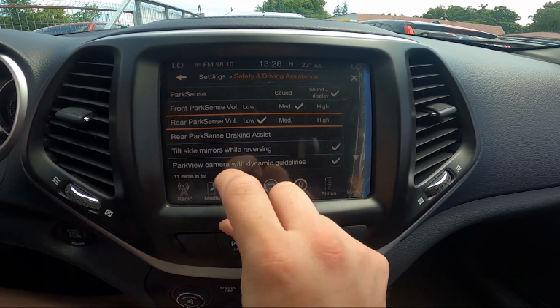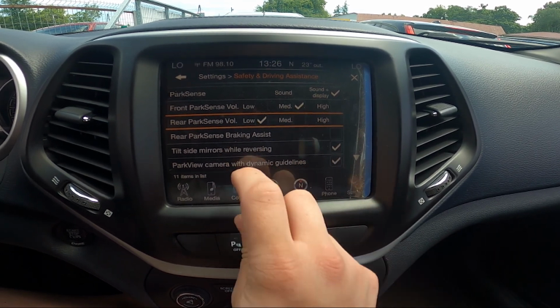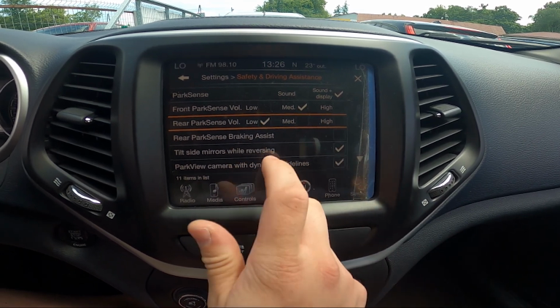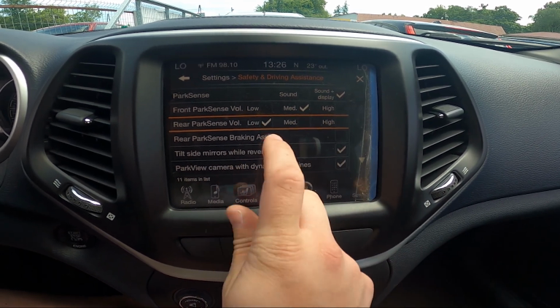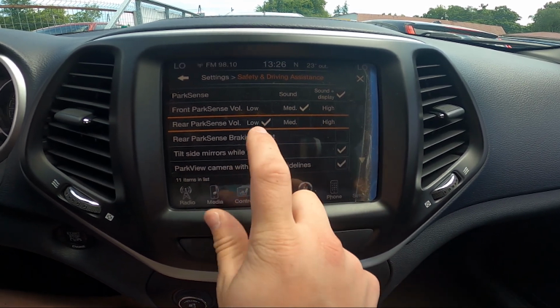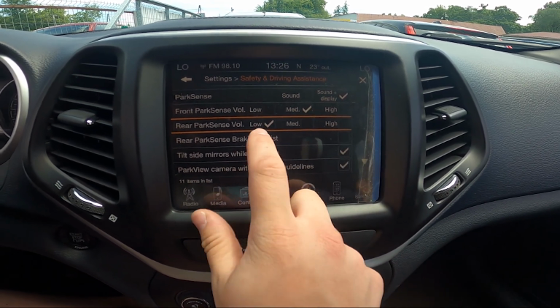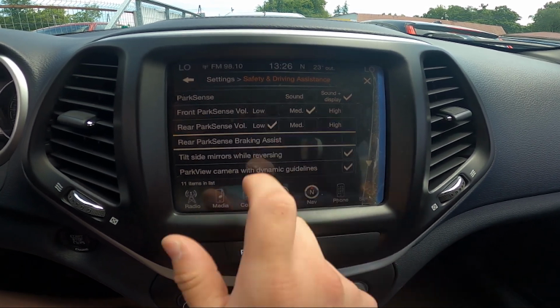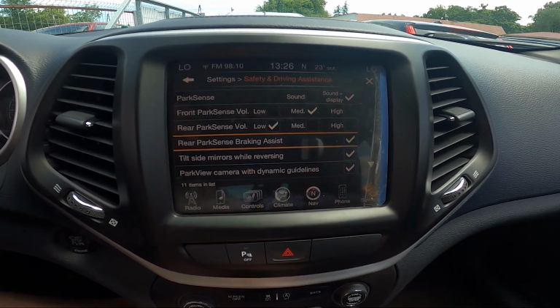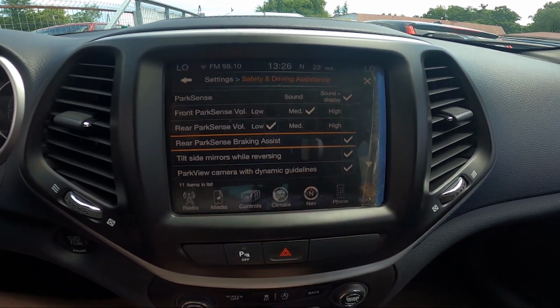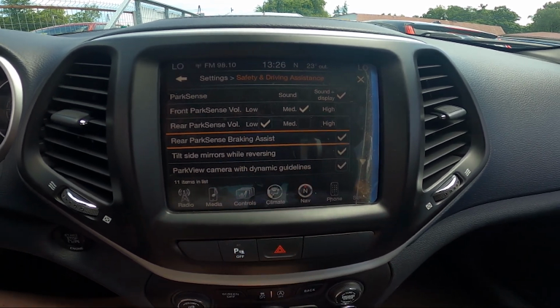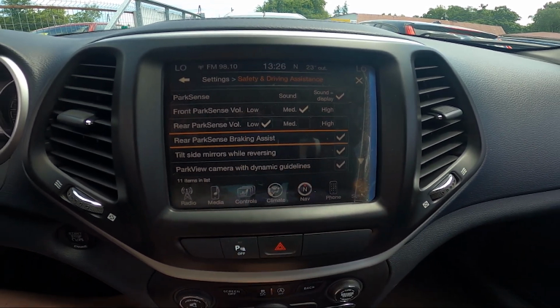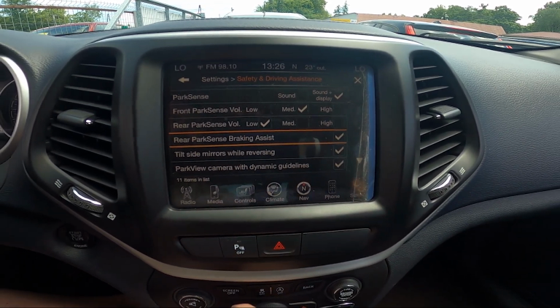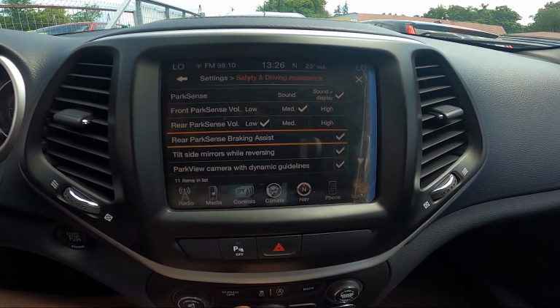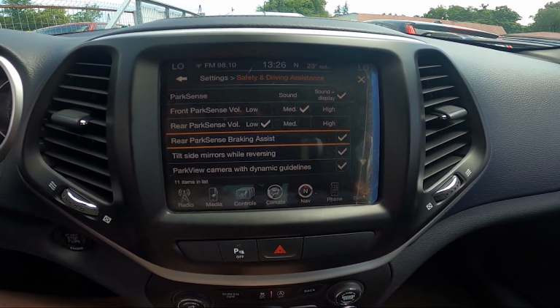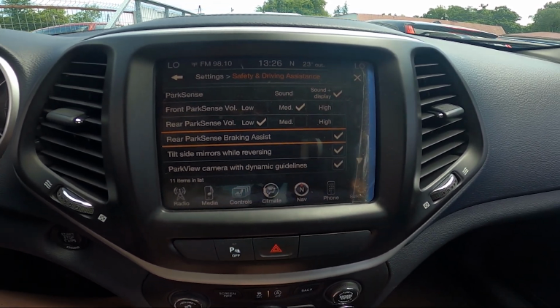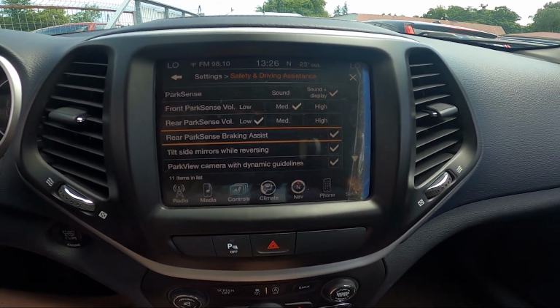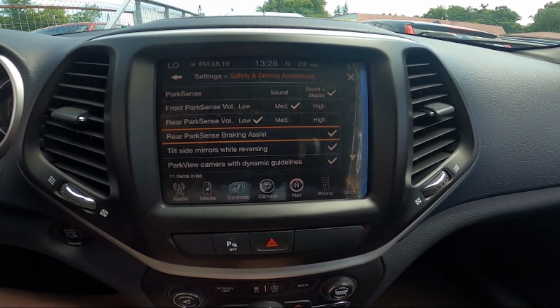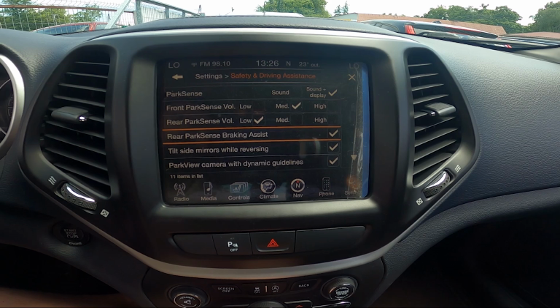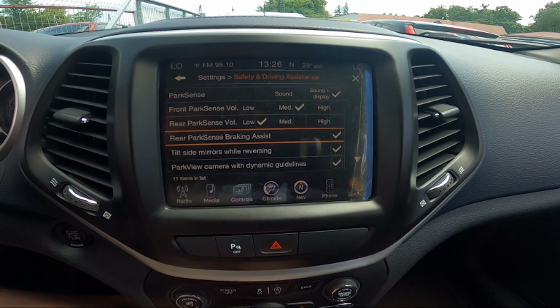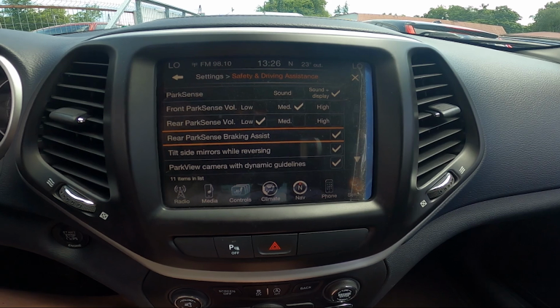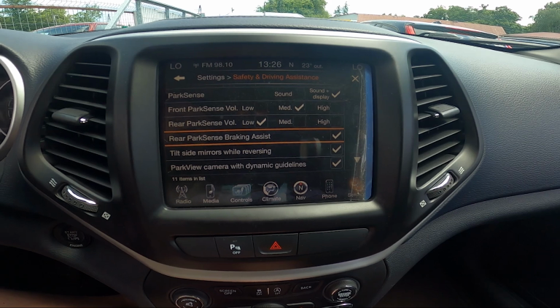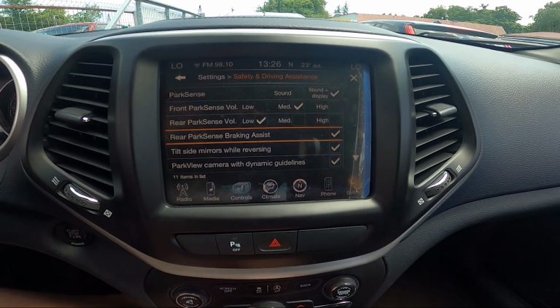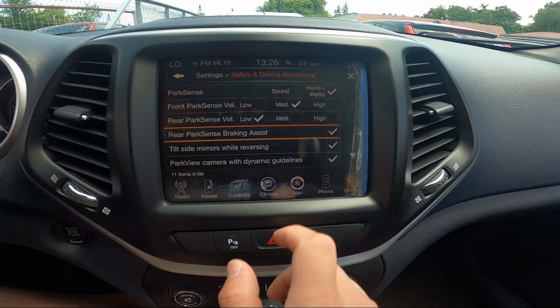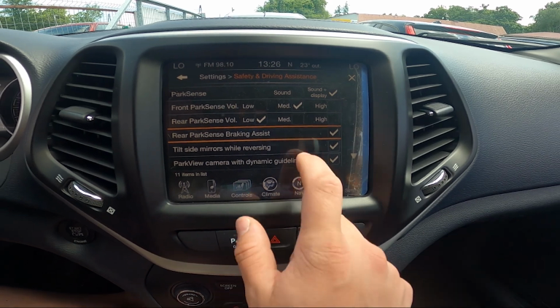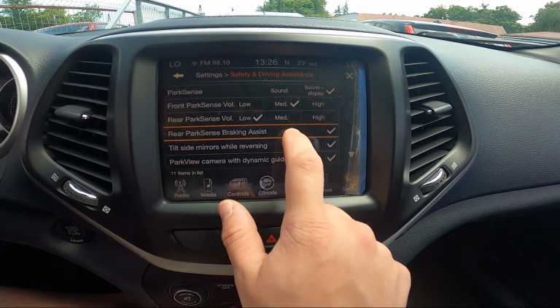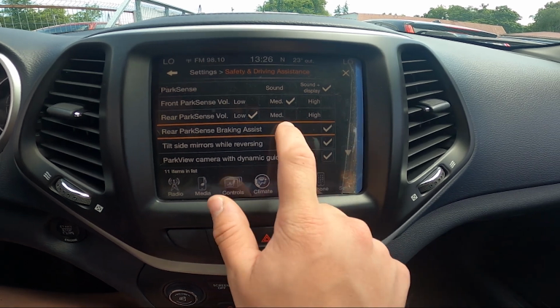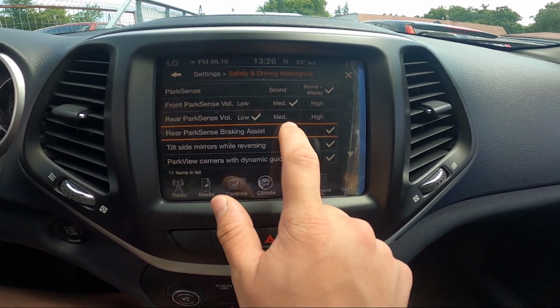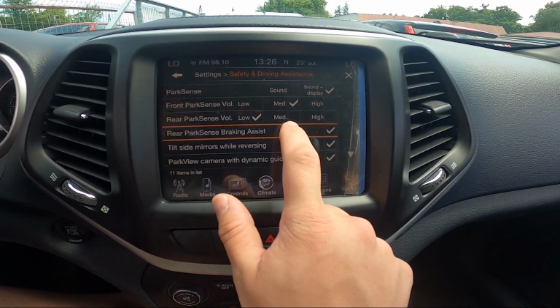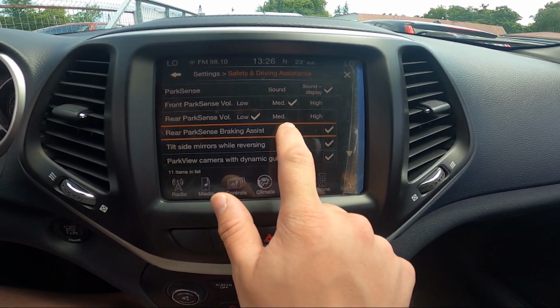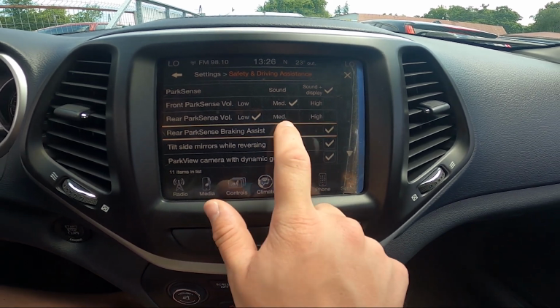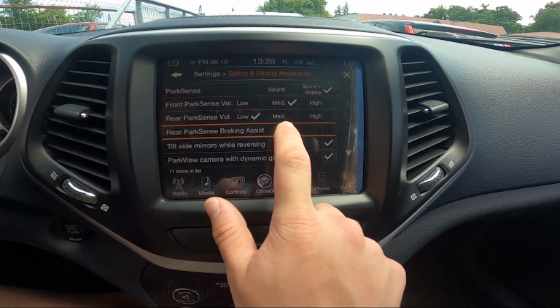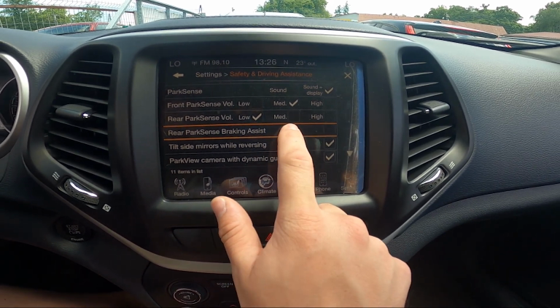Then you can enable or disable rear ParkSense braking assist.